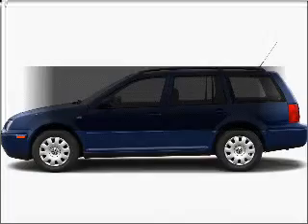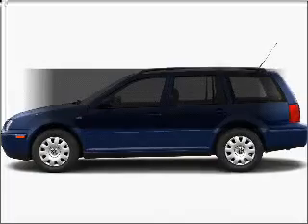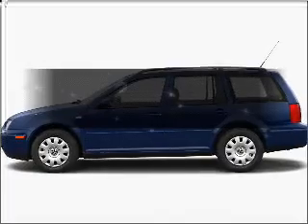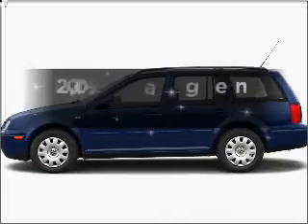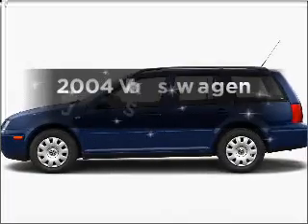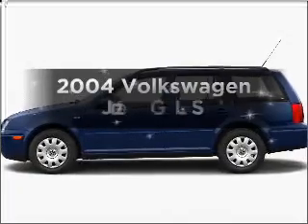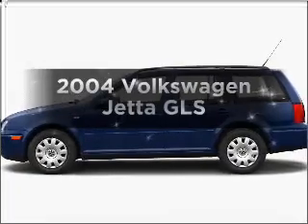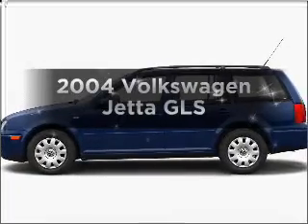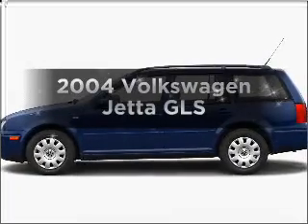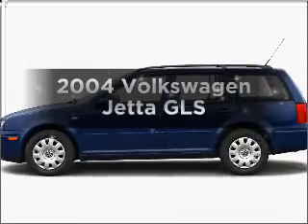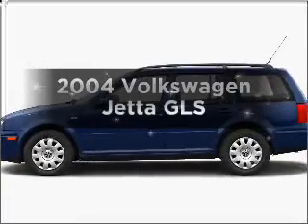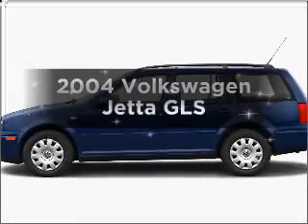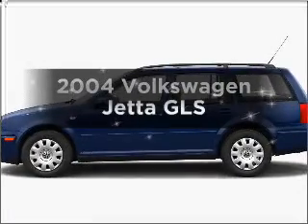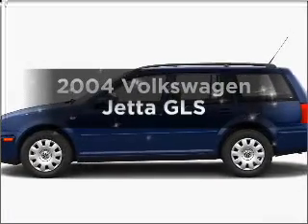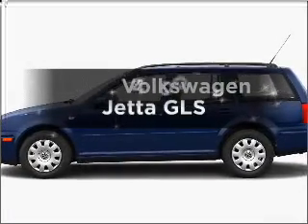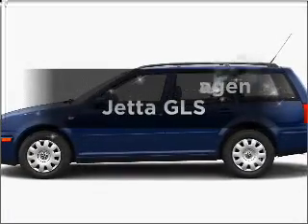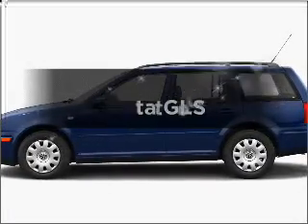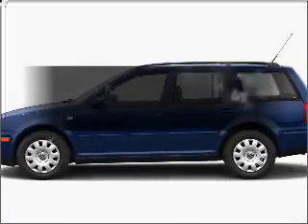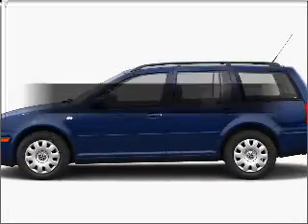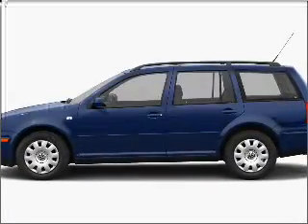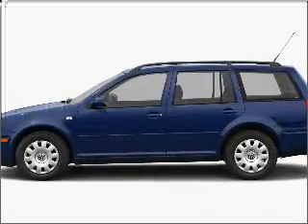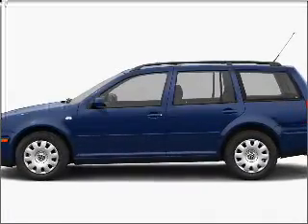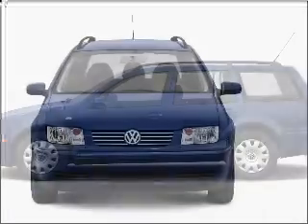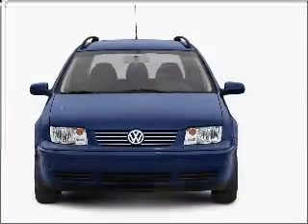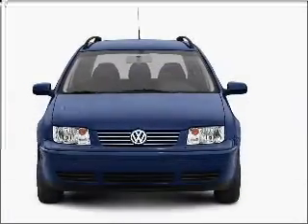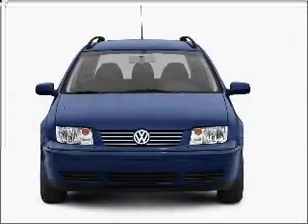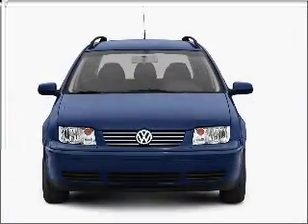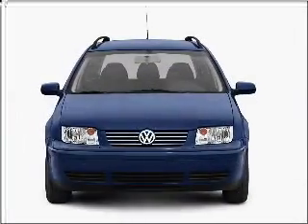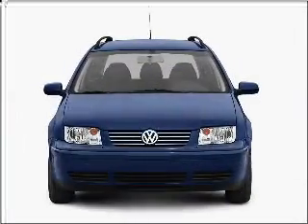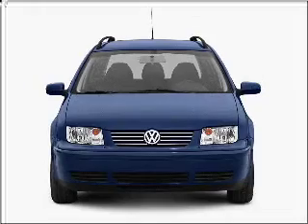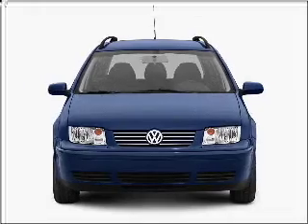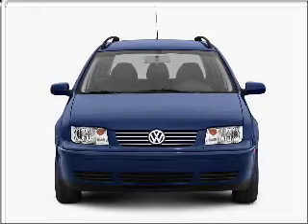Presenting the 2004 Volkswagen Jetta — travel the roads in style and comfort in this great vehicle.